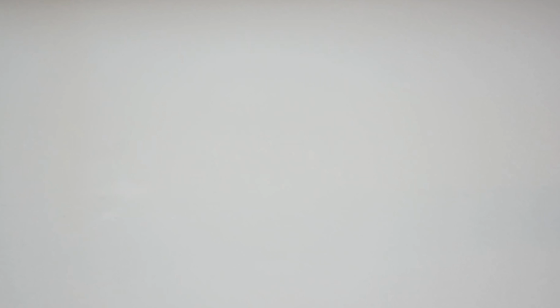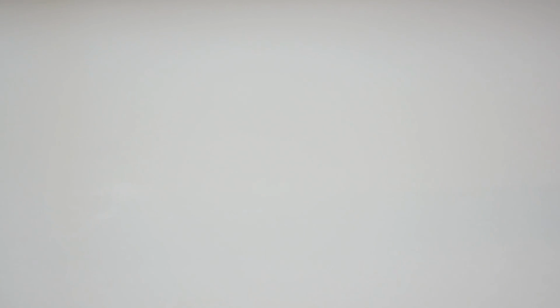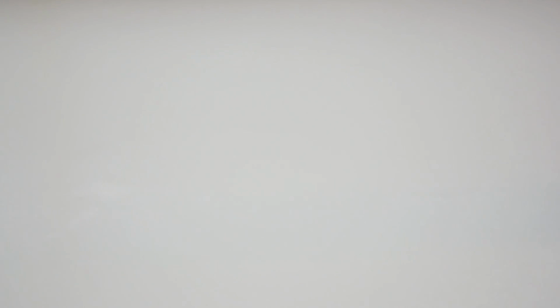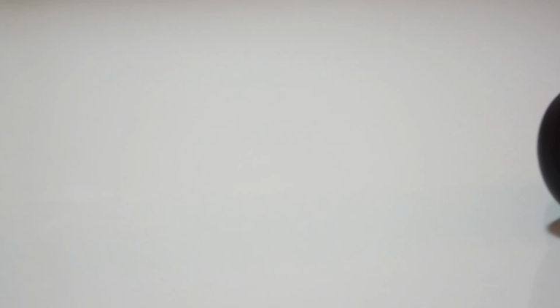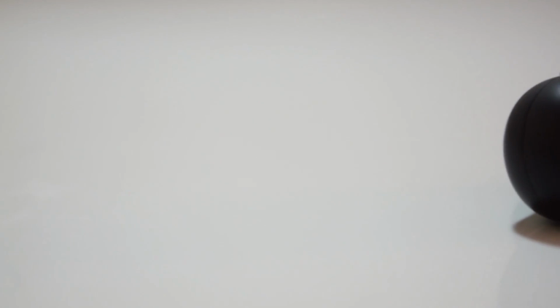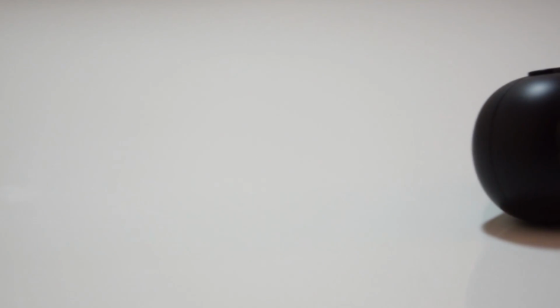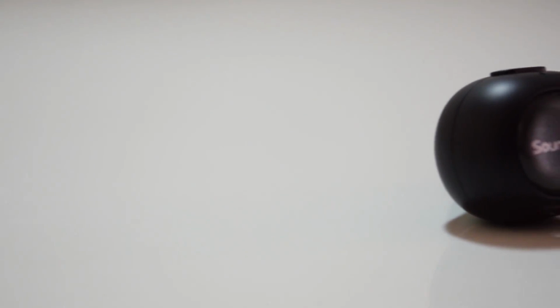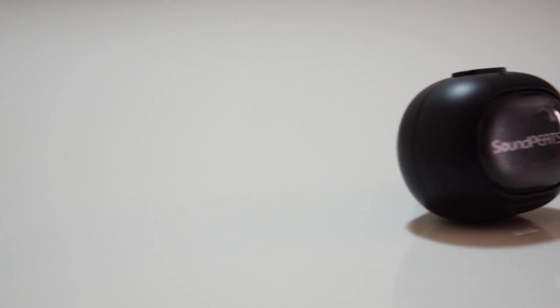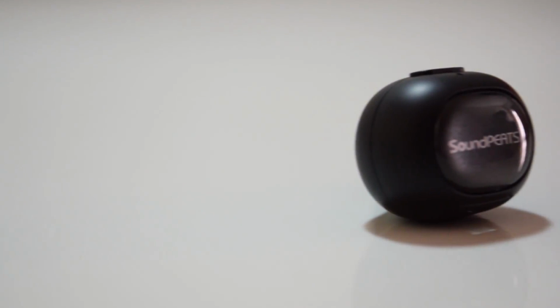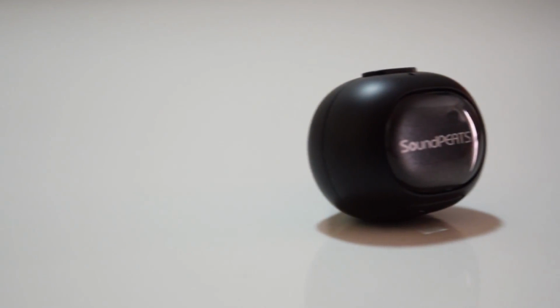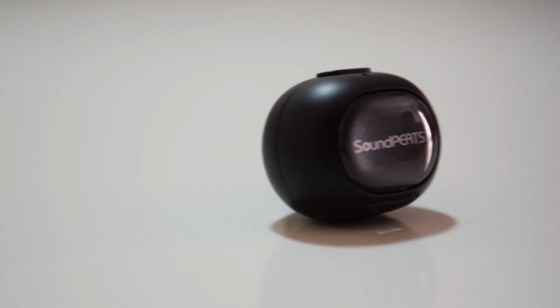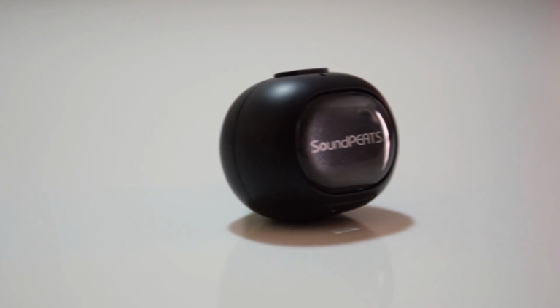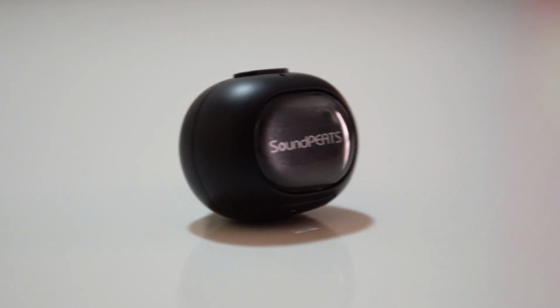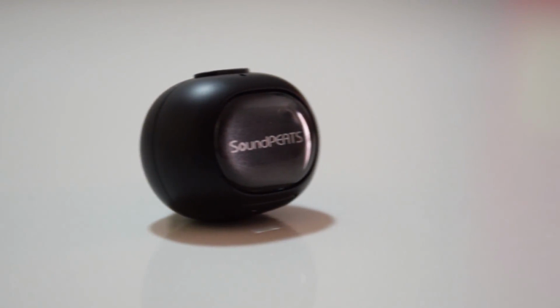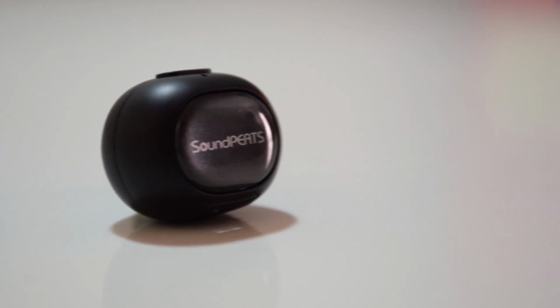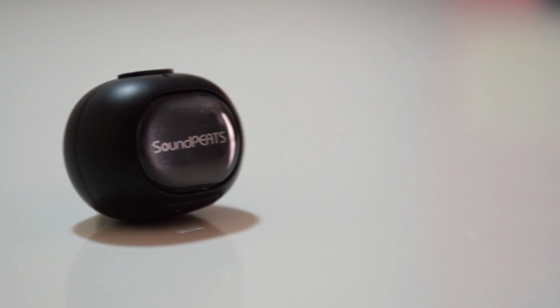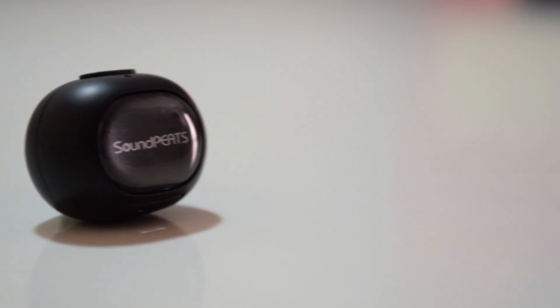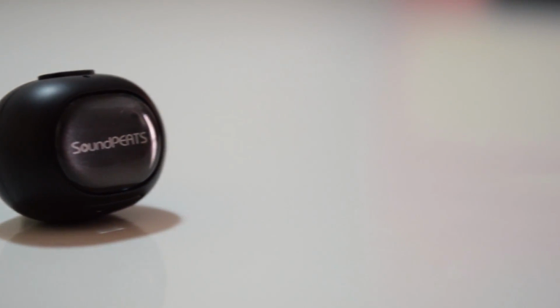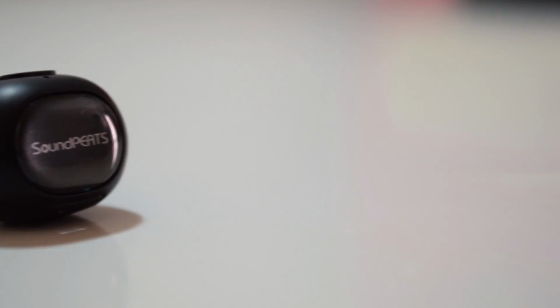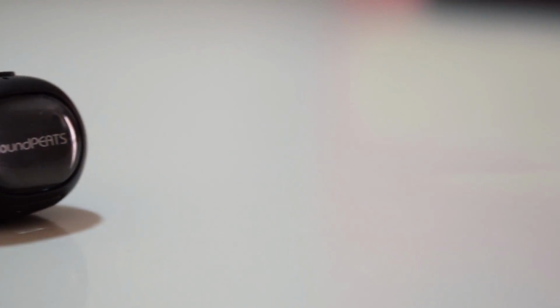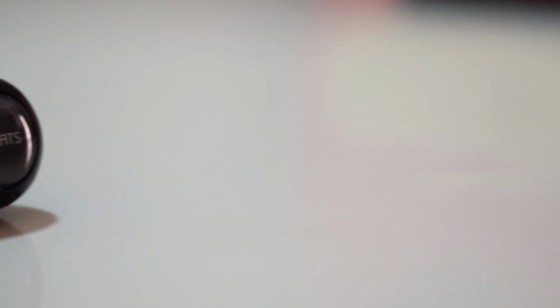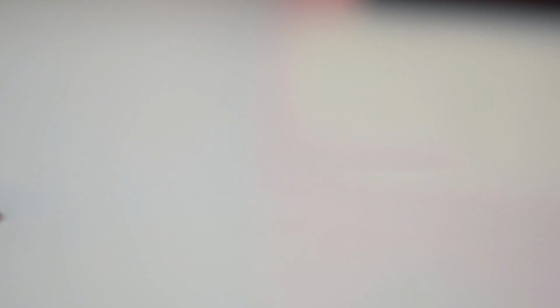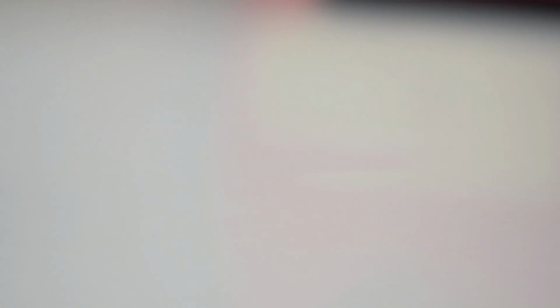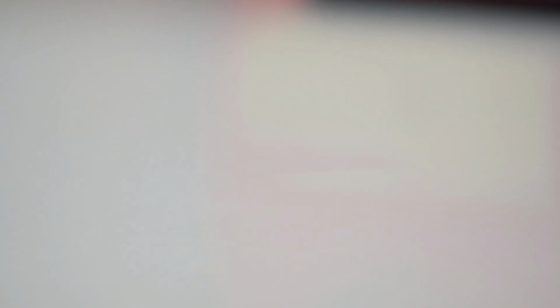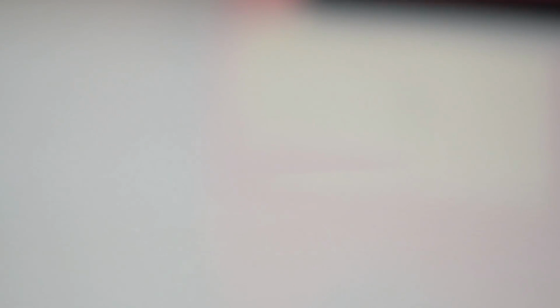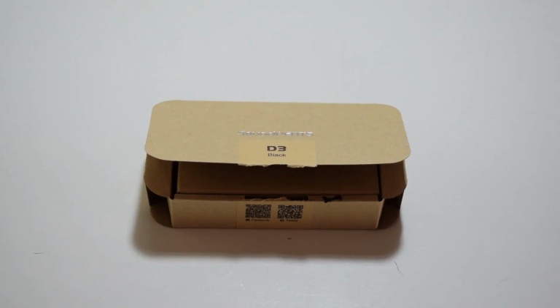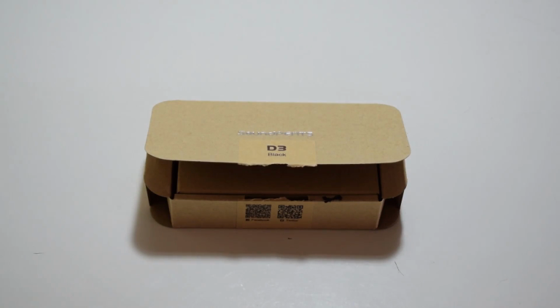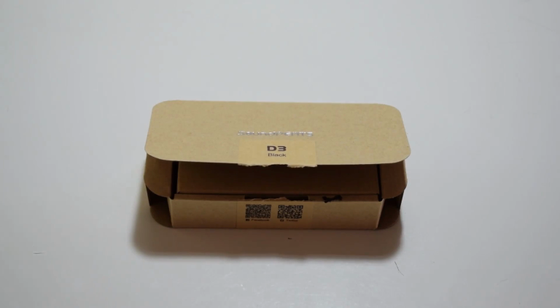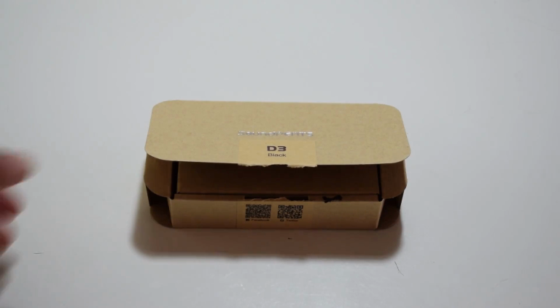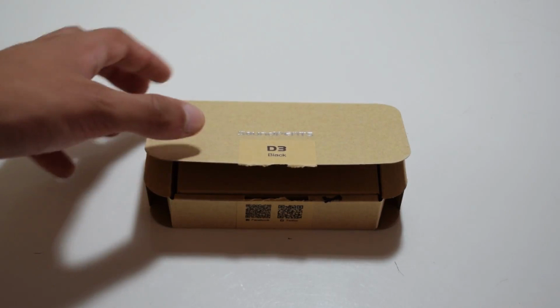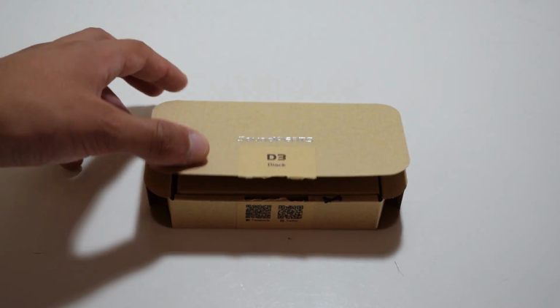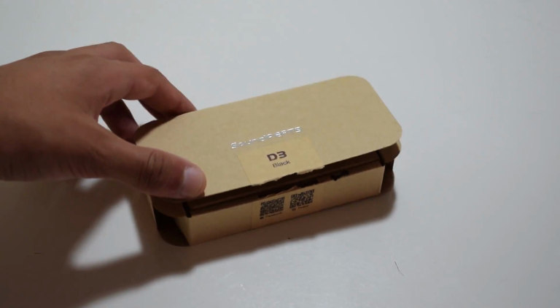Hello there guys, it's CoolFox over here, and today I'm bringing you an unboxing and review of the Soundpeats D3 Earbud.